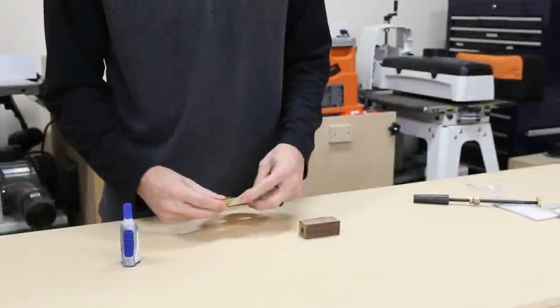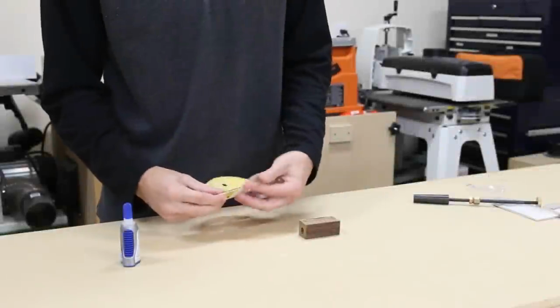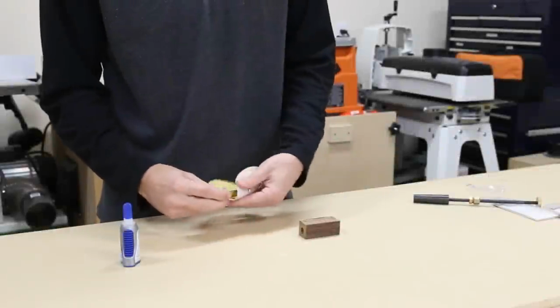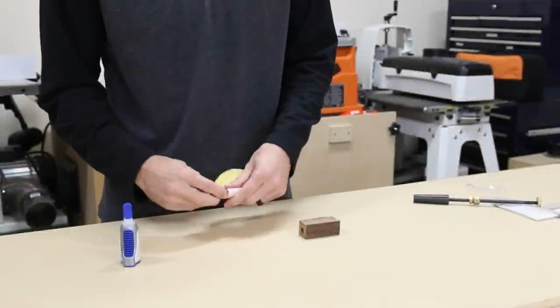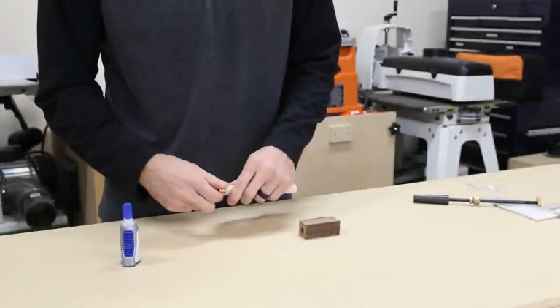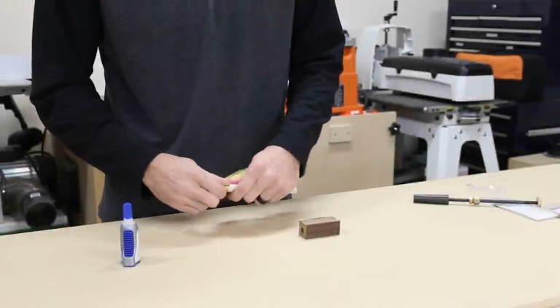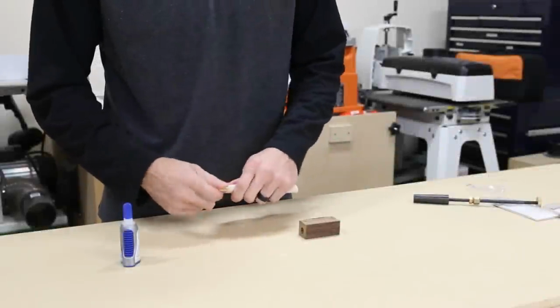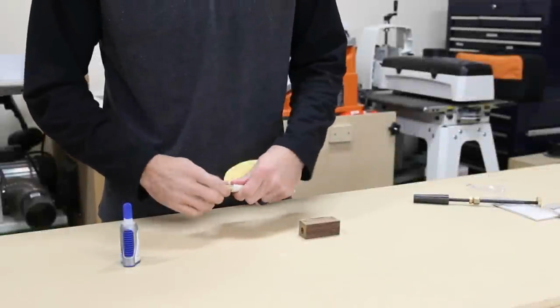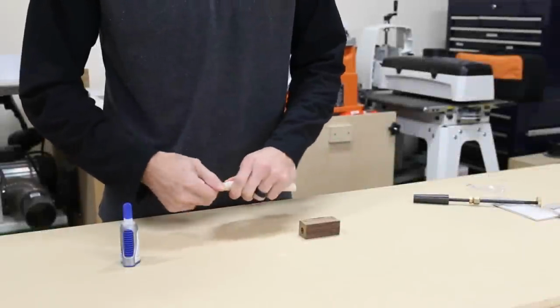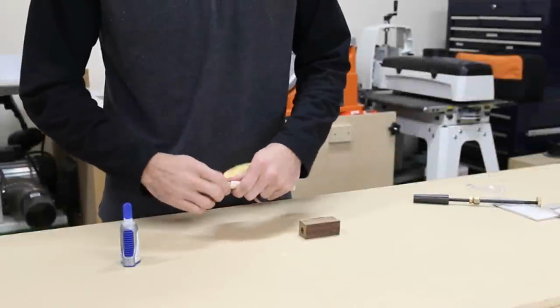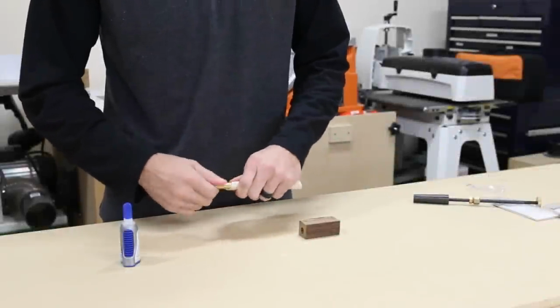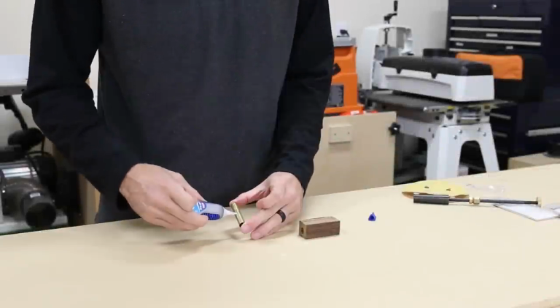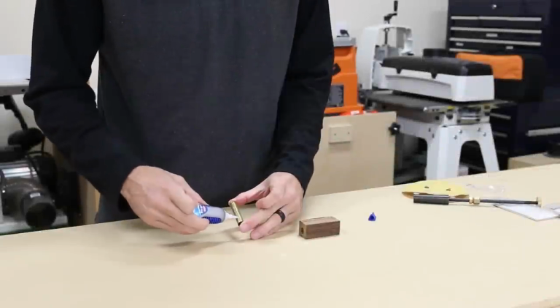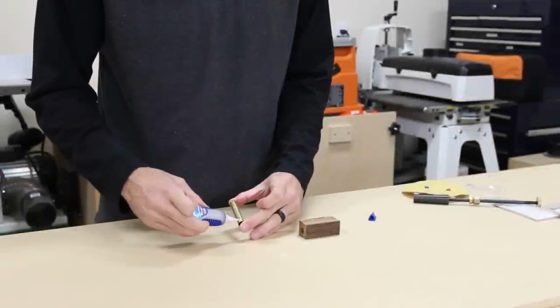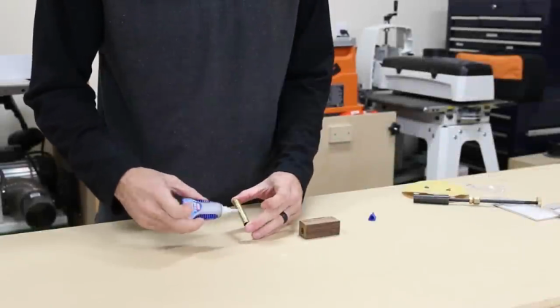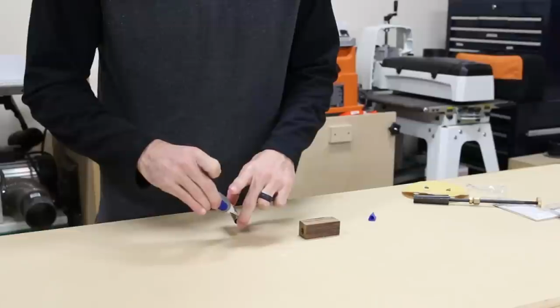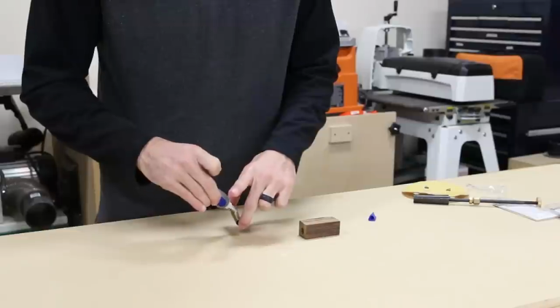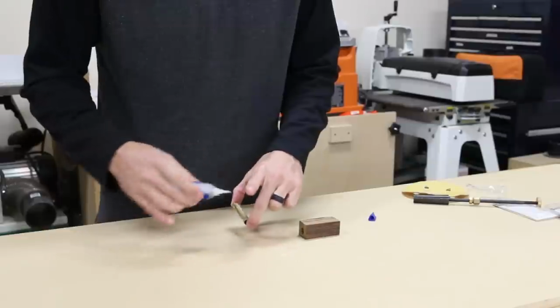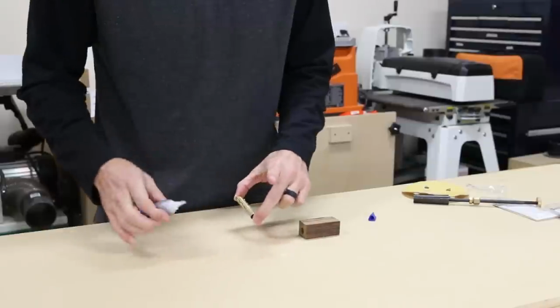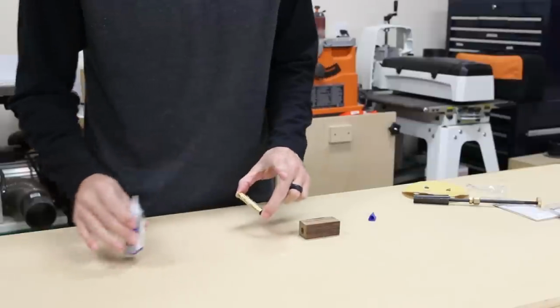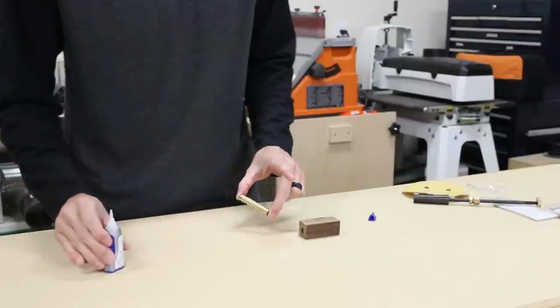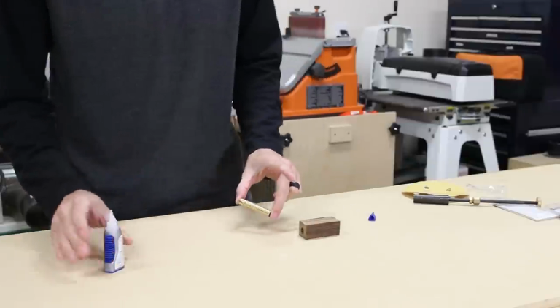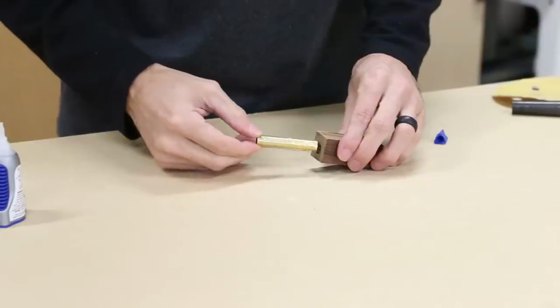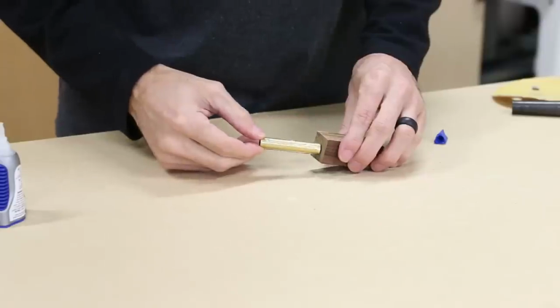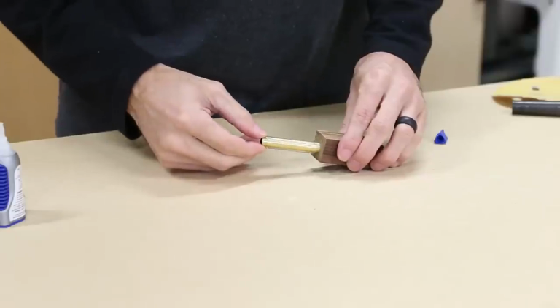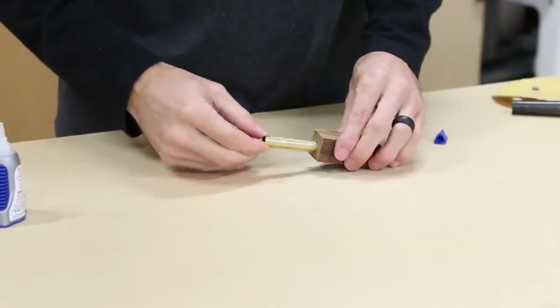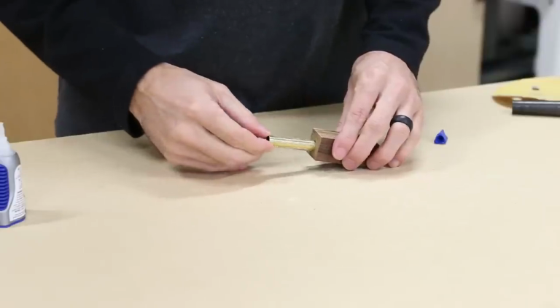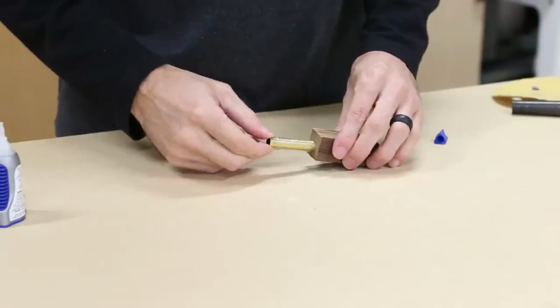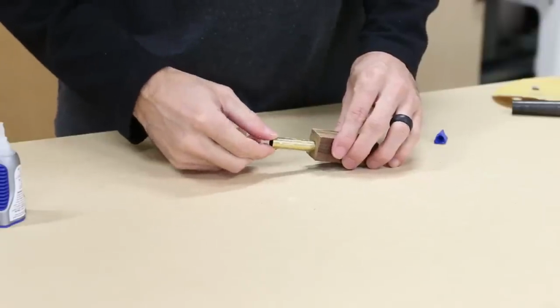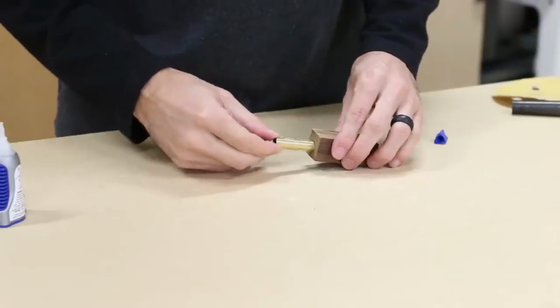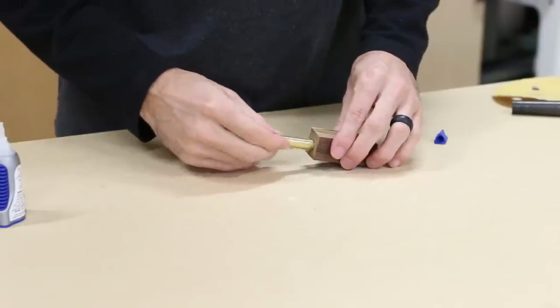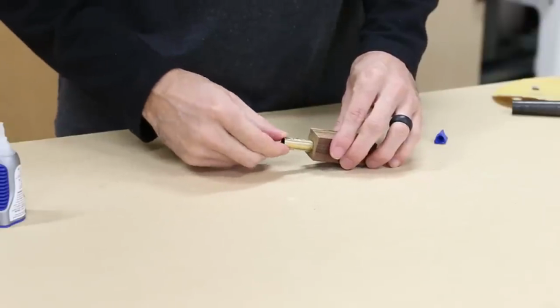Gluing in the tube is pretty straightforward. I just roughed it up with some sandpaper, then applied the CA glue and twisted it into the tube, again just like yesterday.